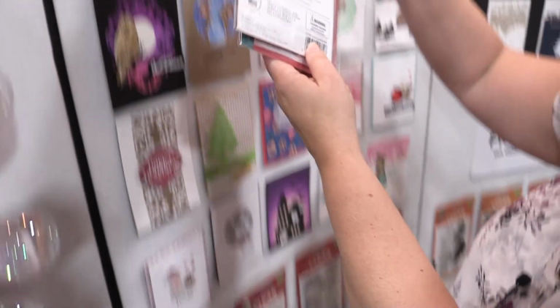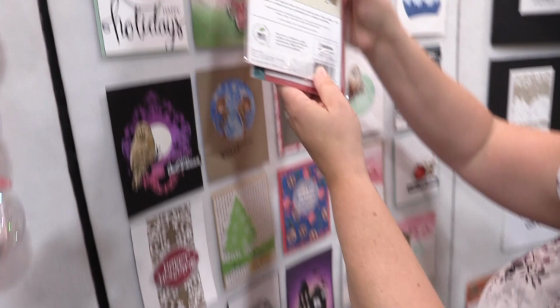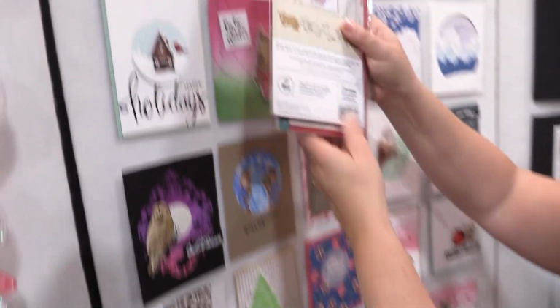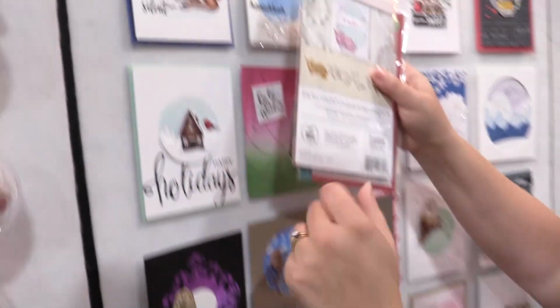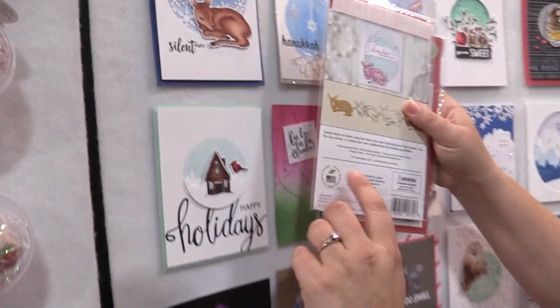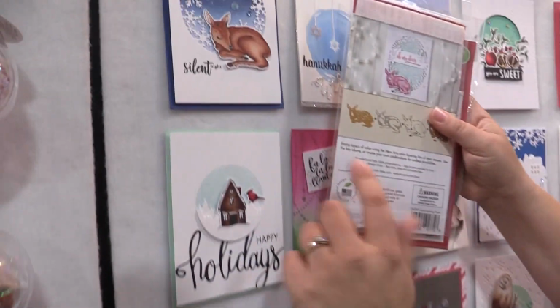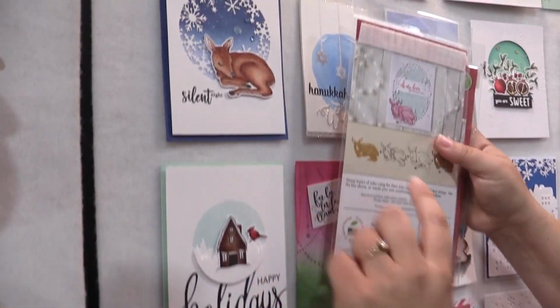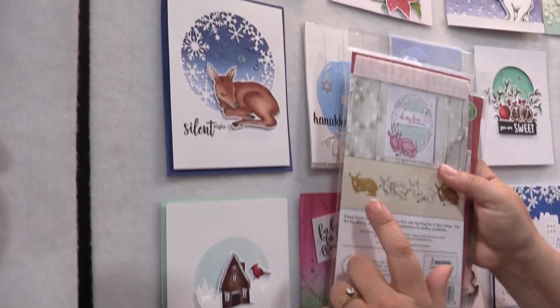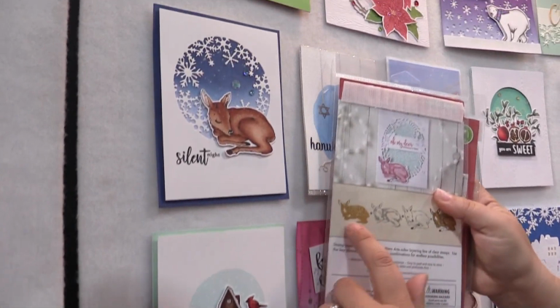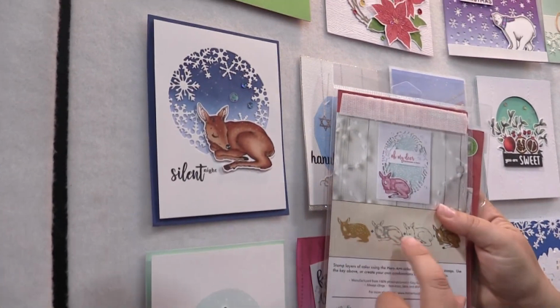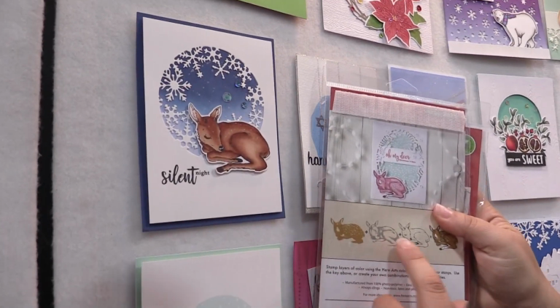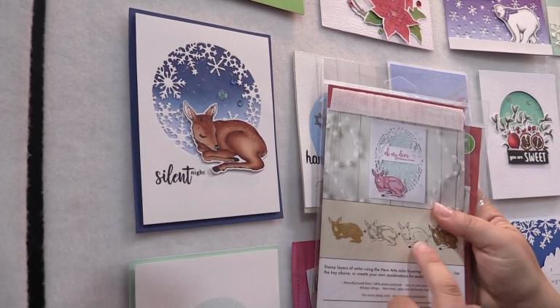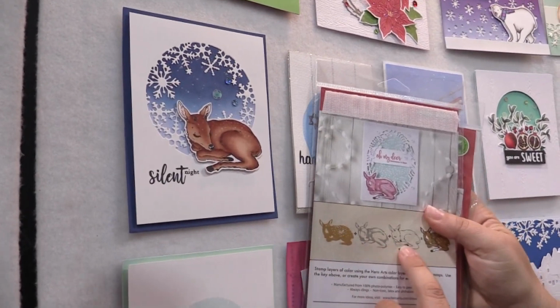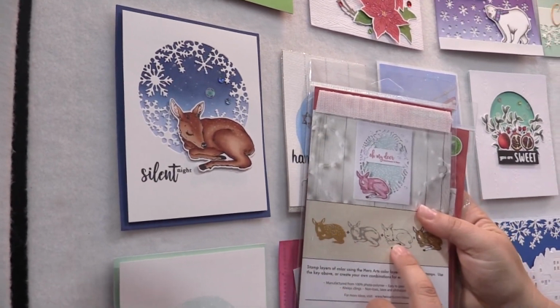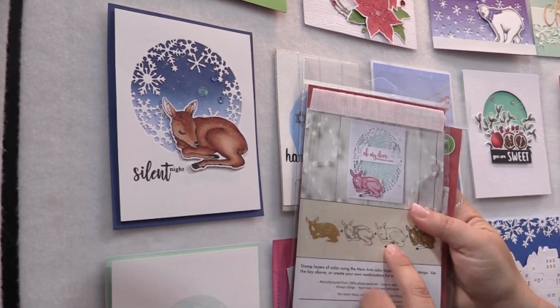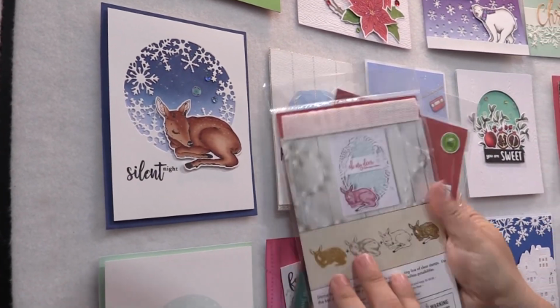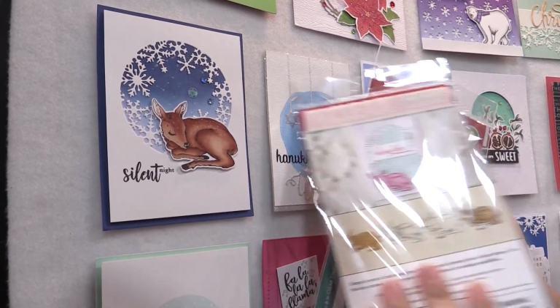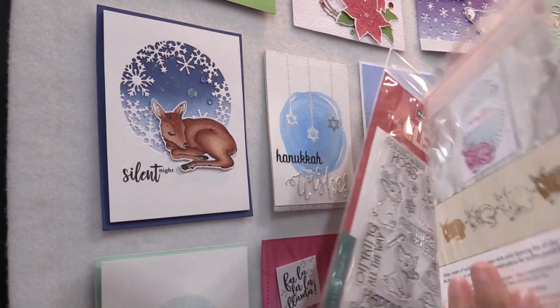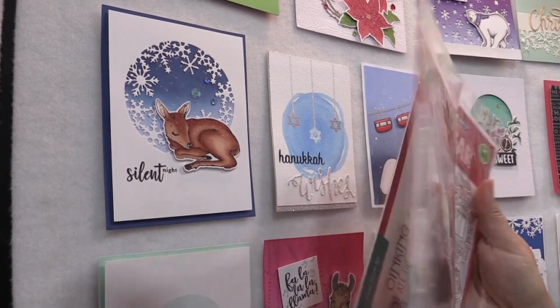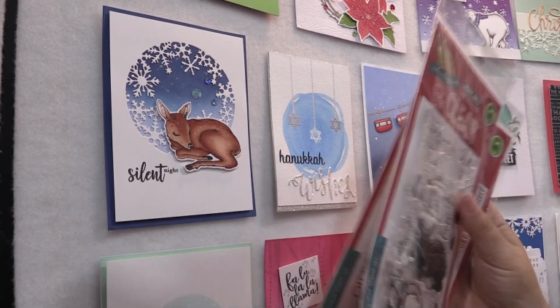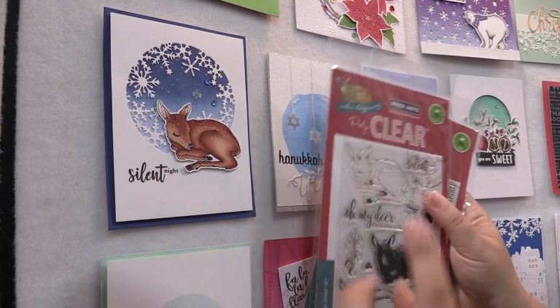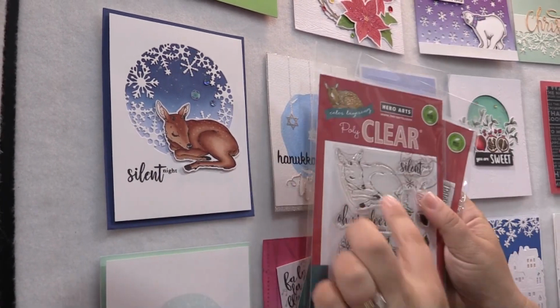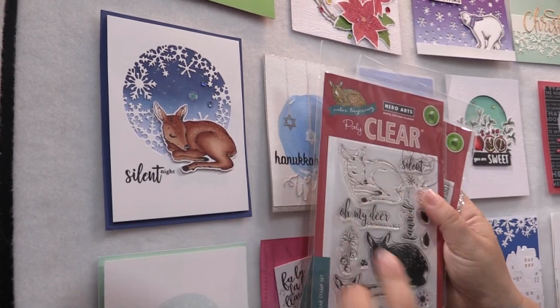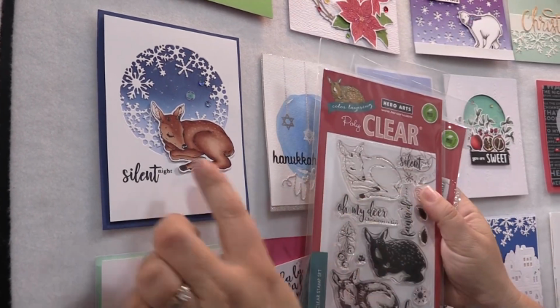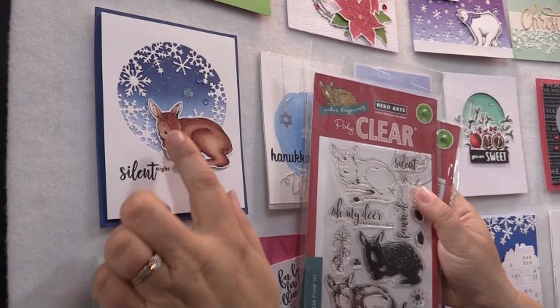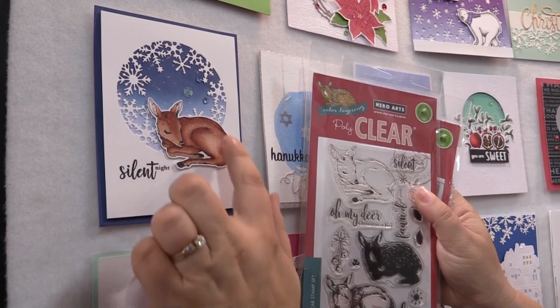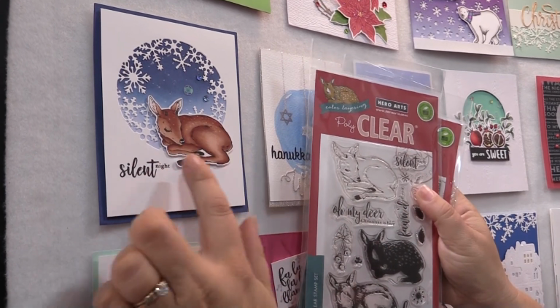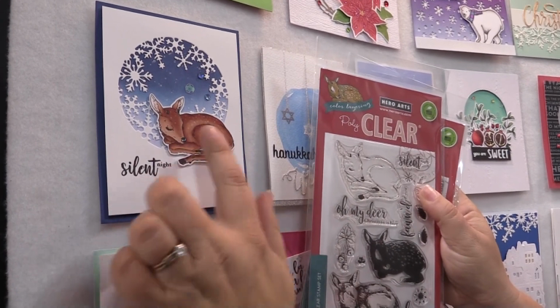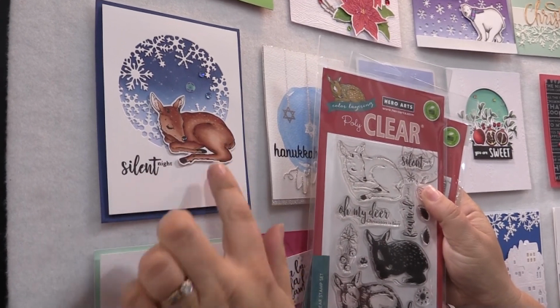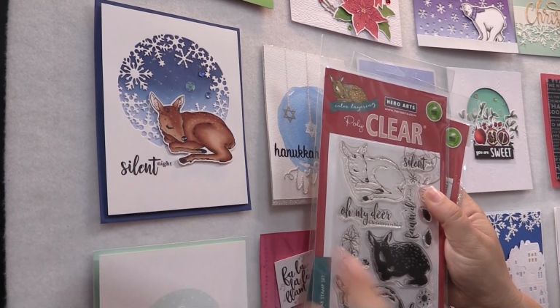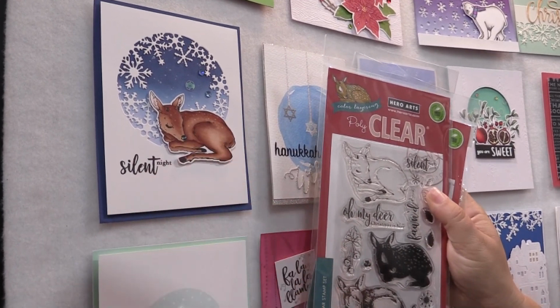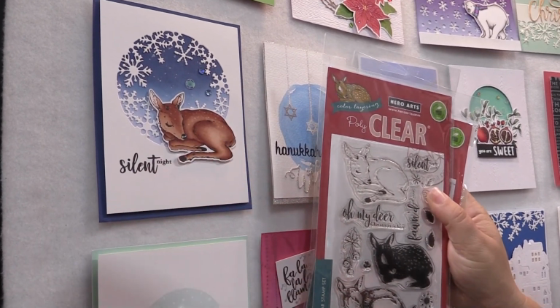And here are some examples. See how they took the stamps from the set and lined them up, and it created all this shading on their deer.